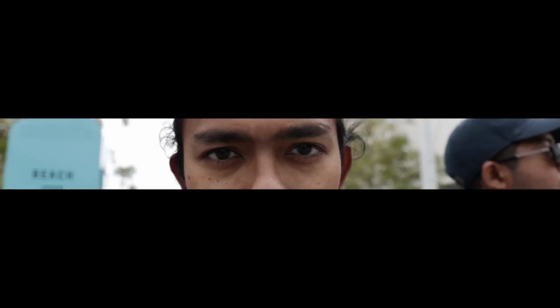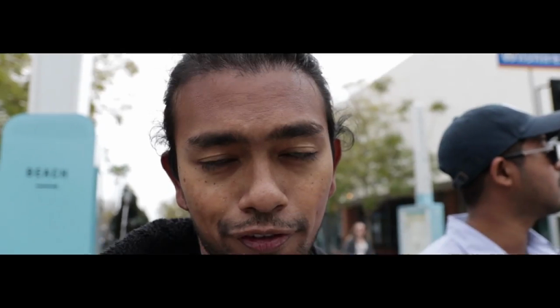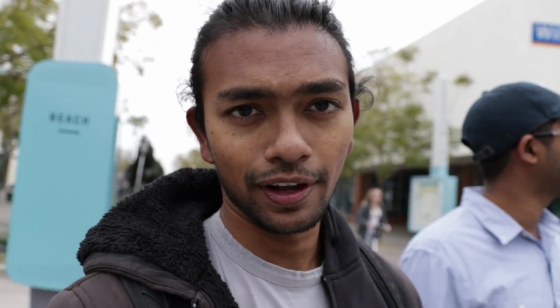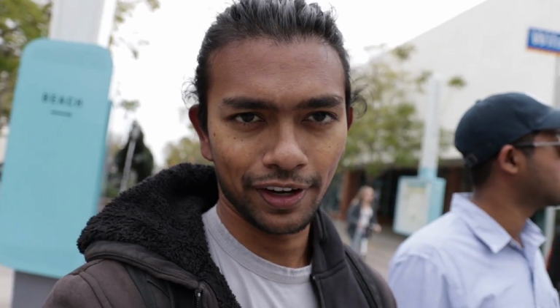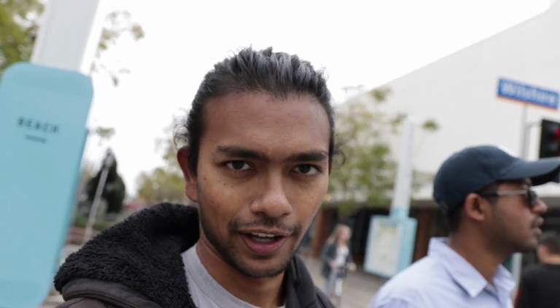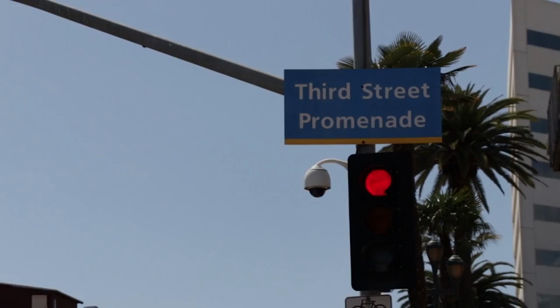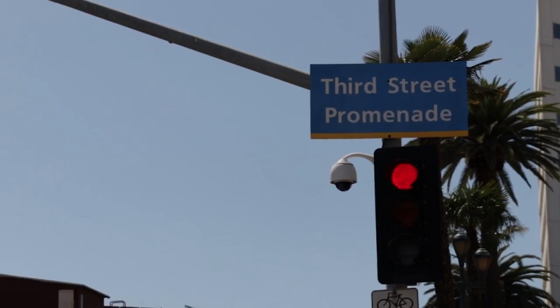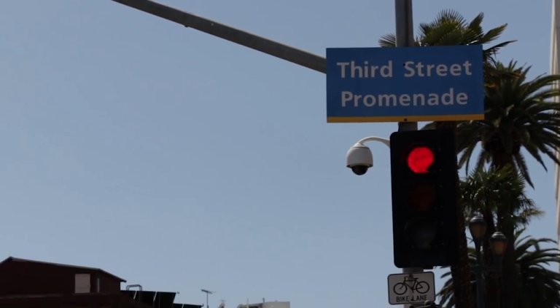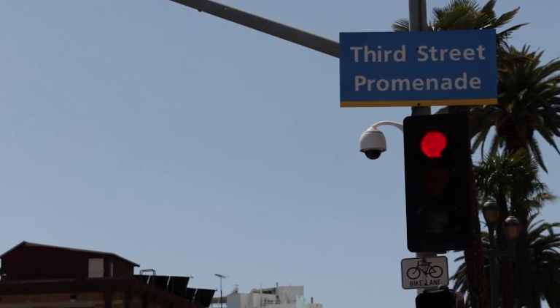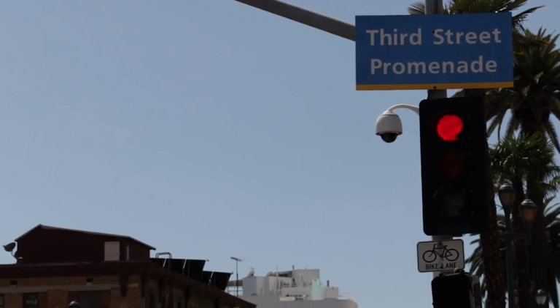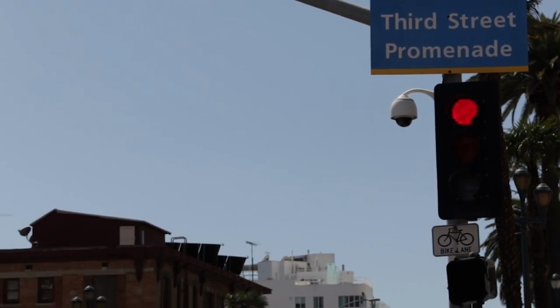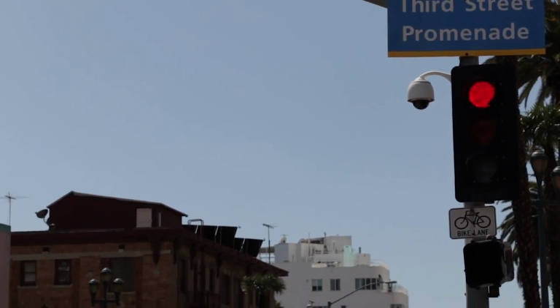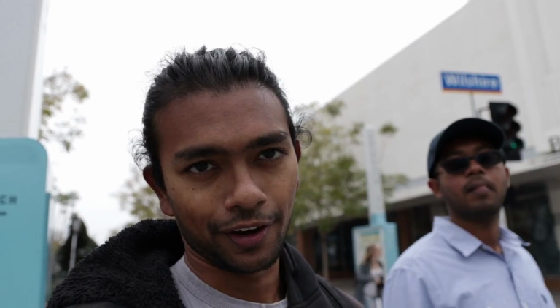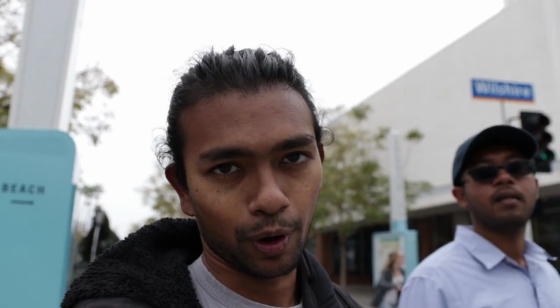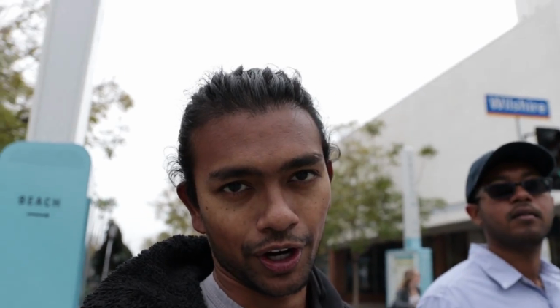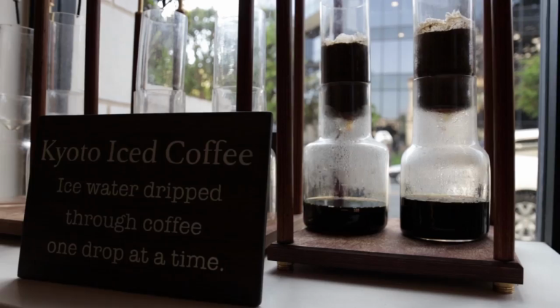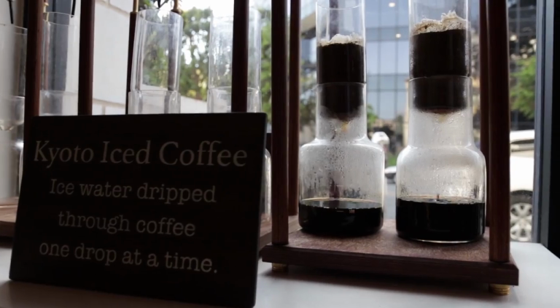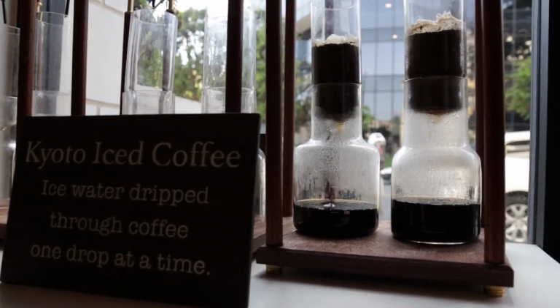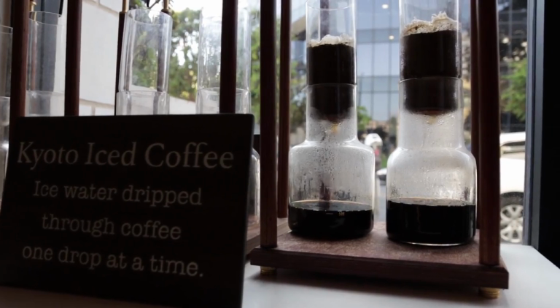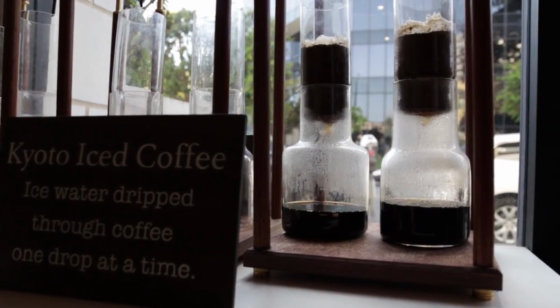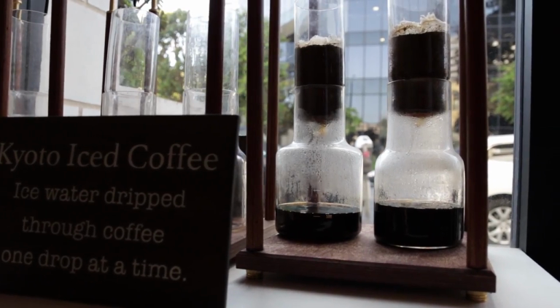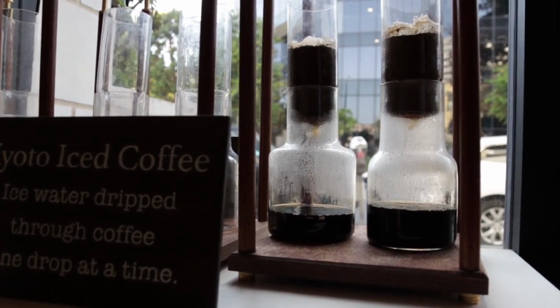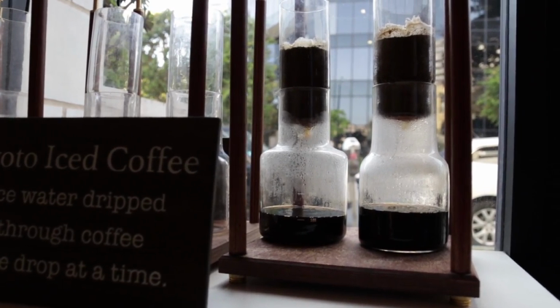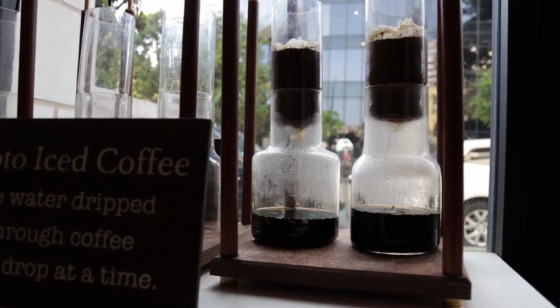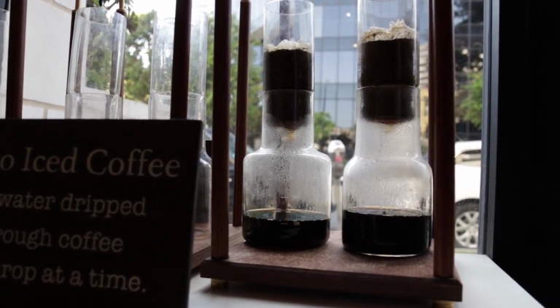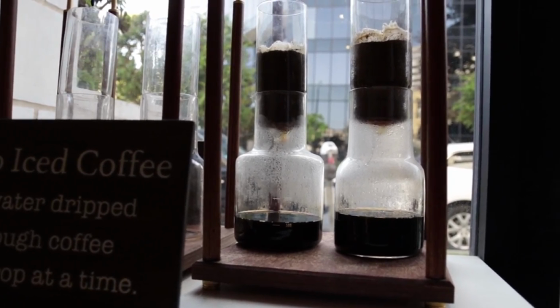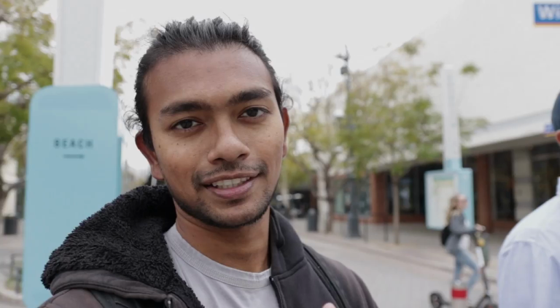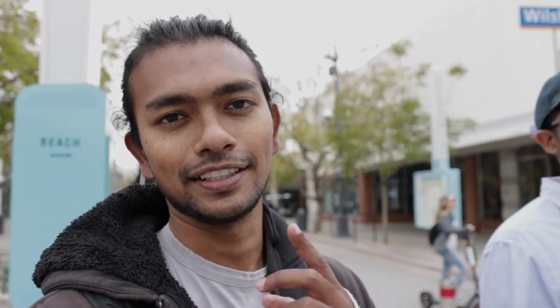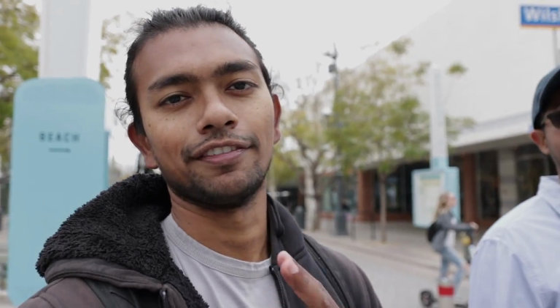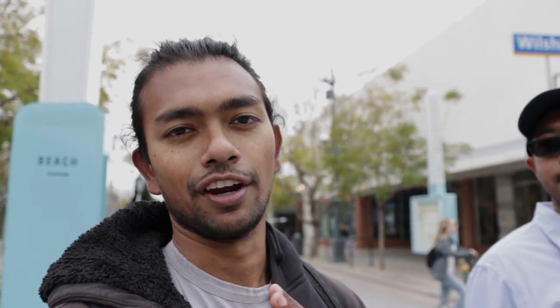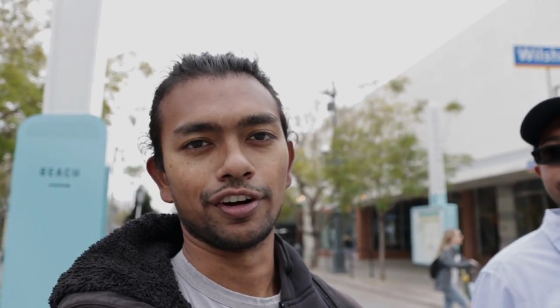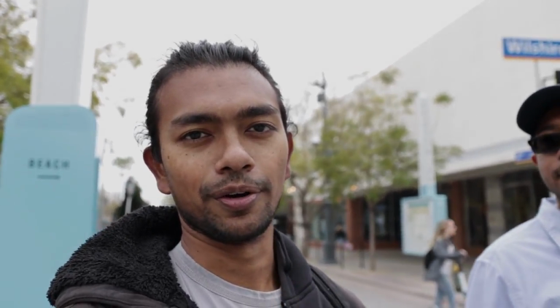If you live in LA or if you're just visiting LA and you're wondering what the best coffee shops in LA are, this is the video for you.